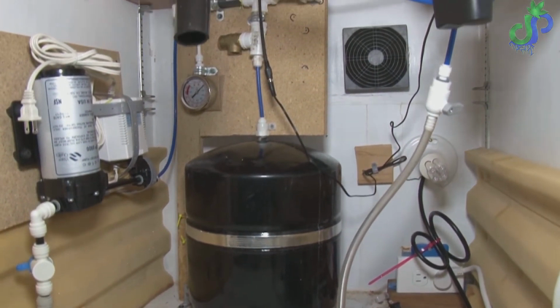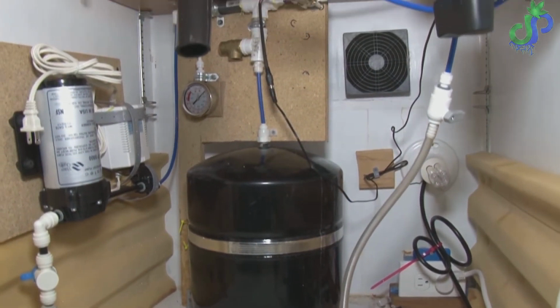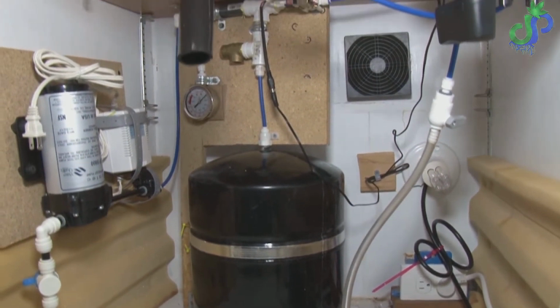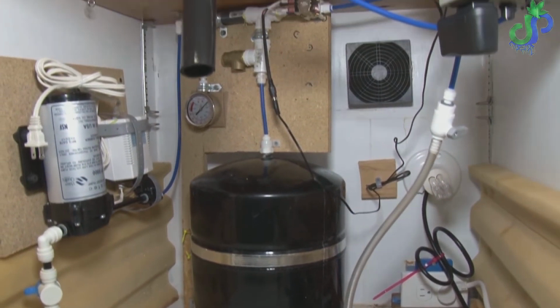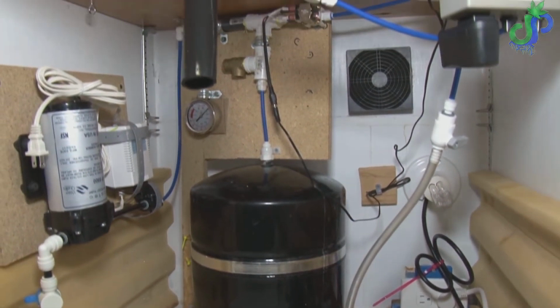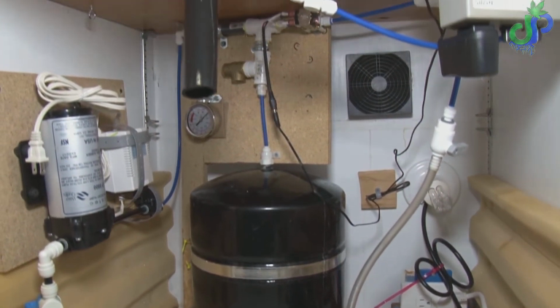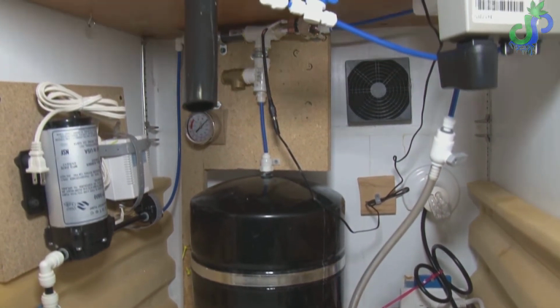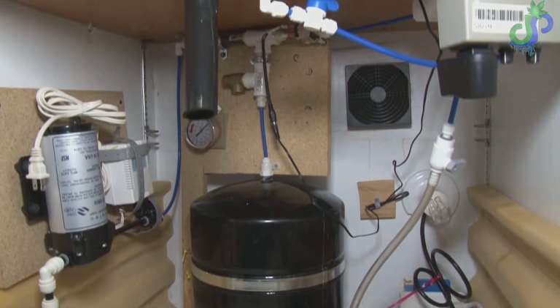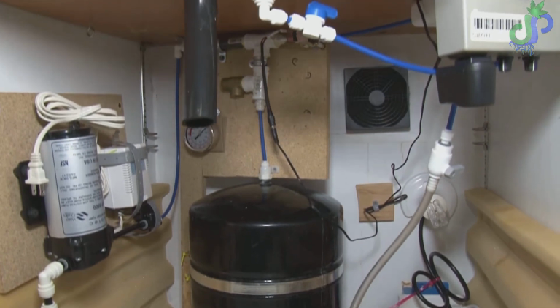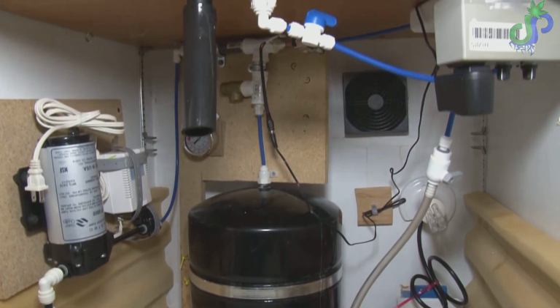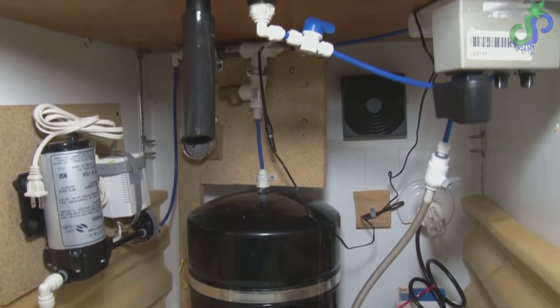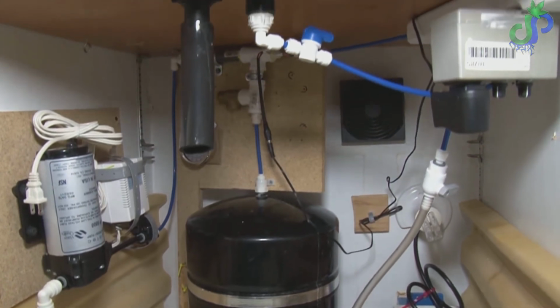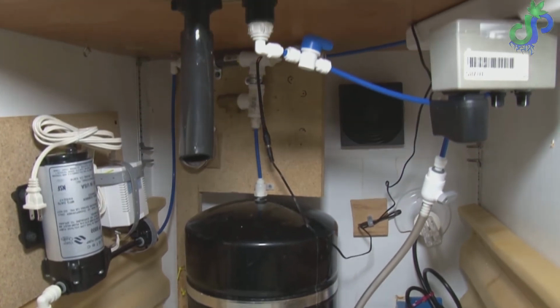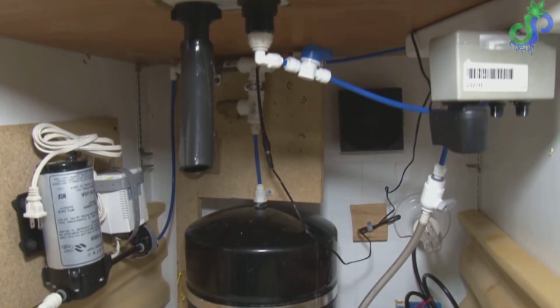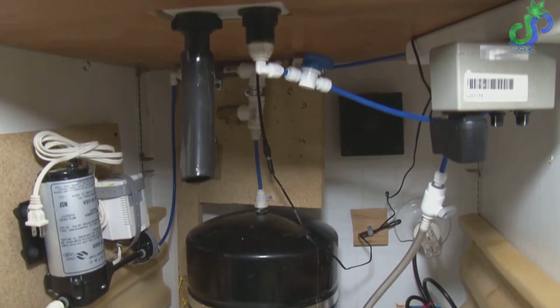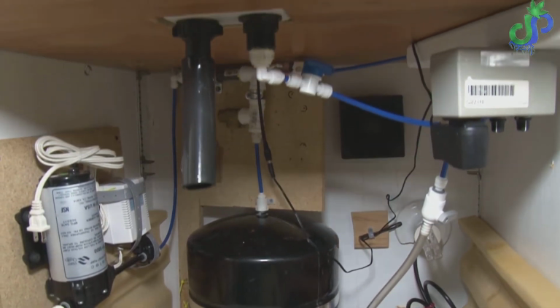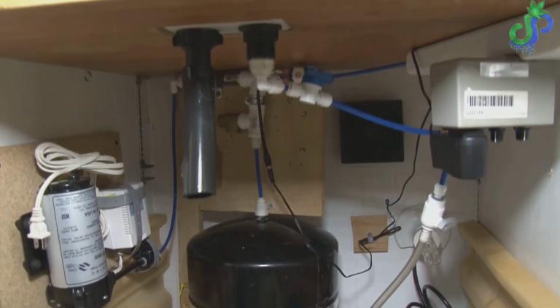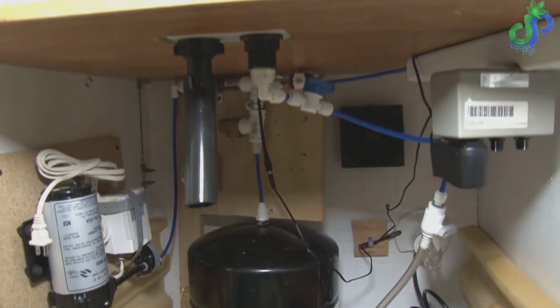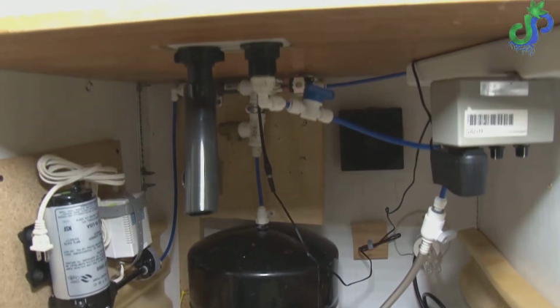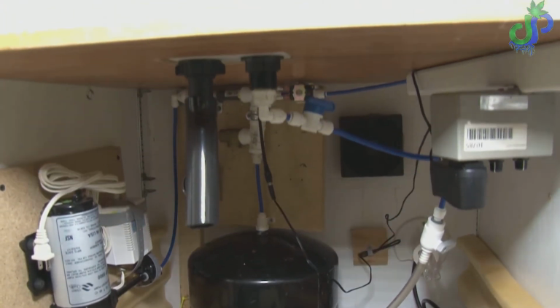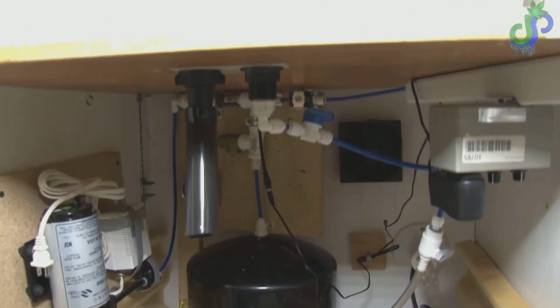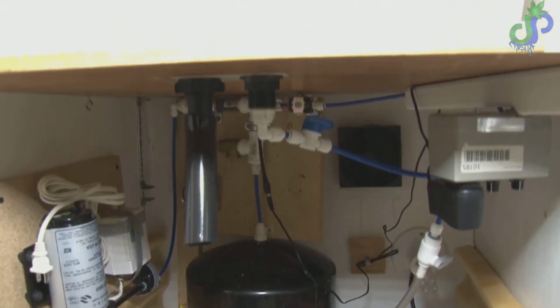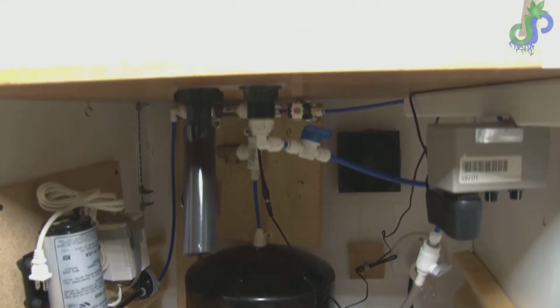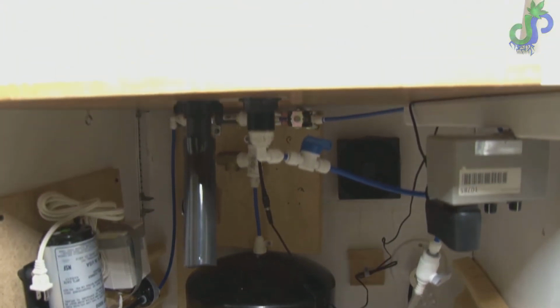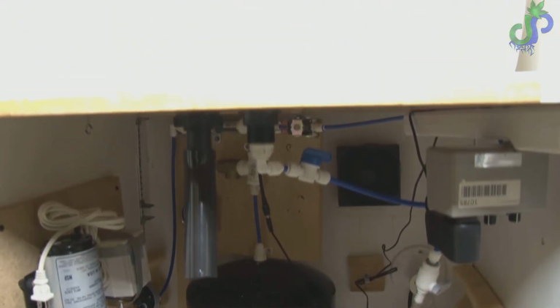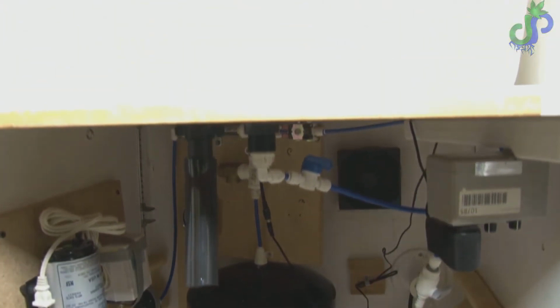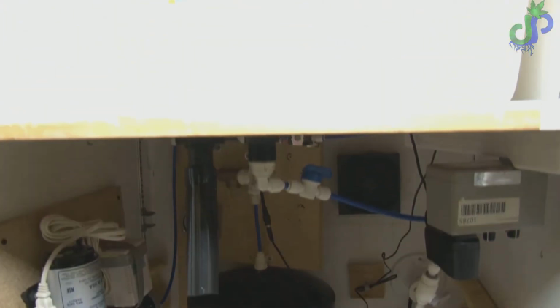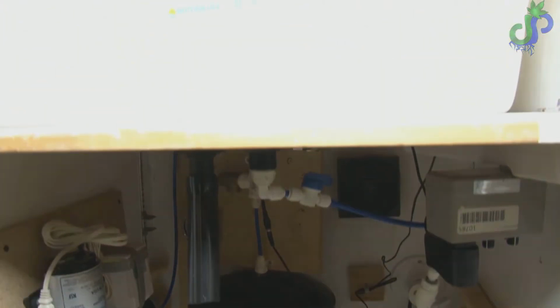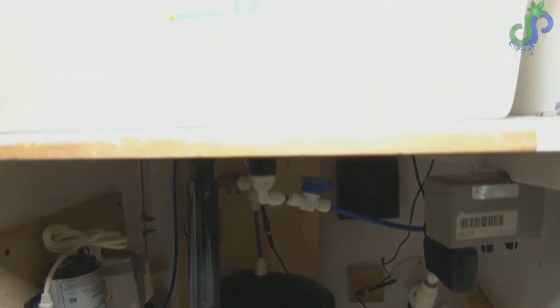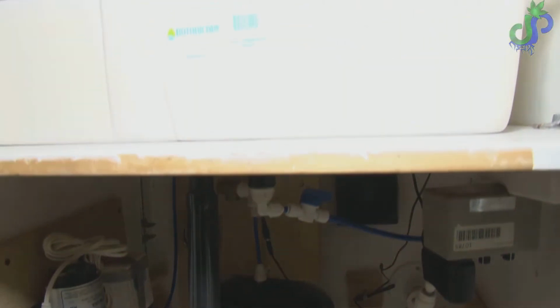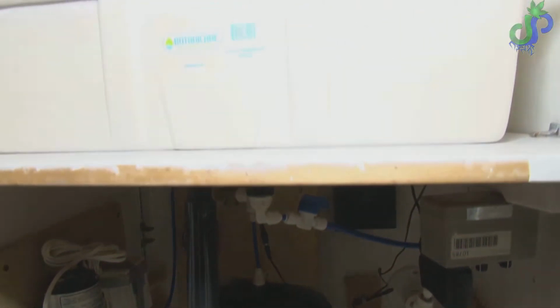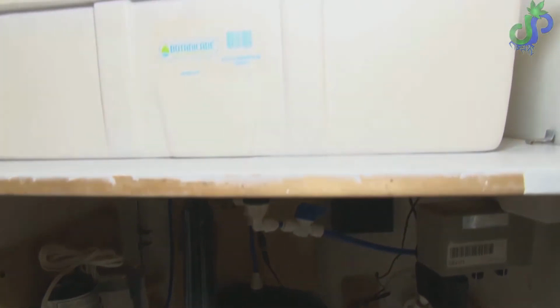I've wanted to build this for a few years now and I finally decided it's time and just went for it. This is my aeroponic system.